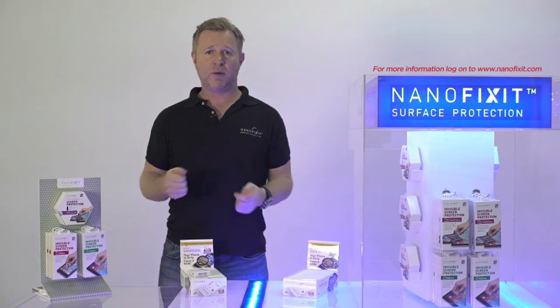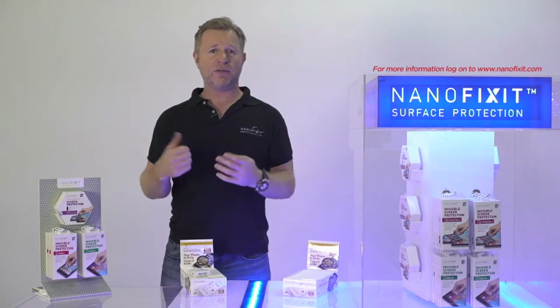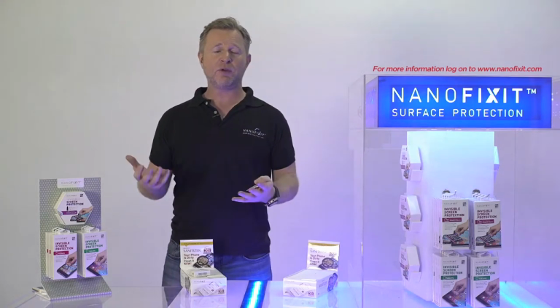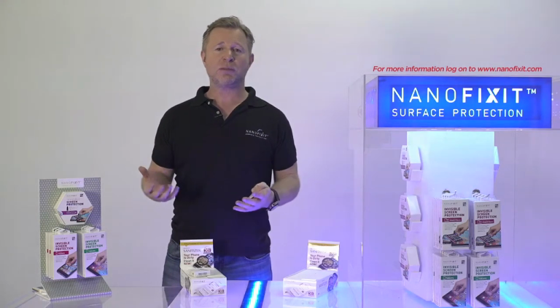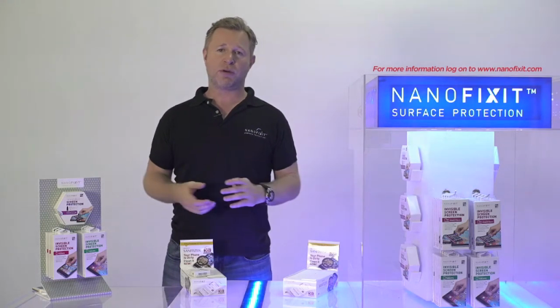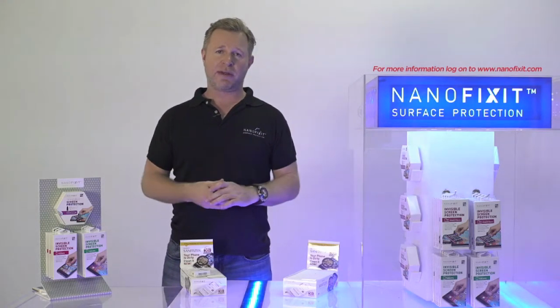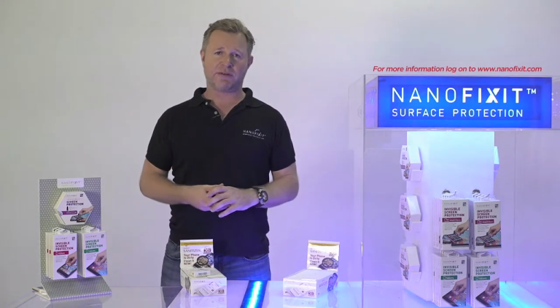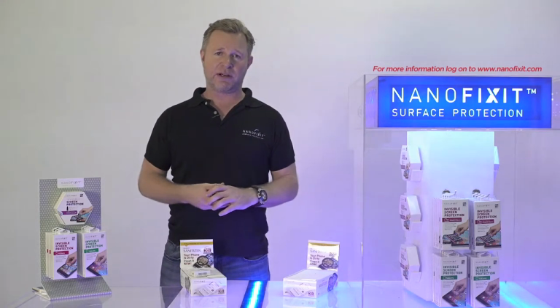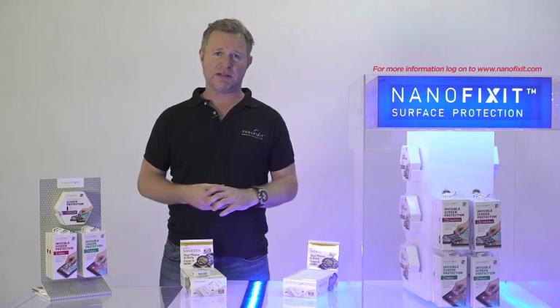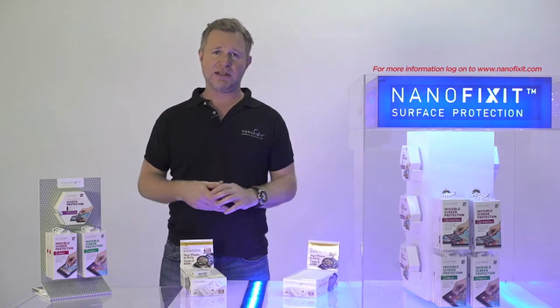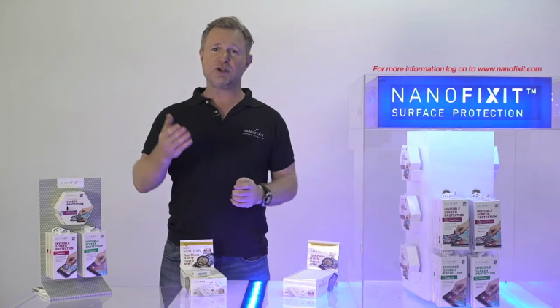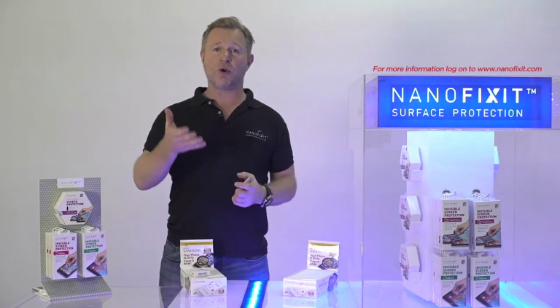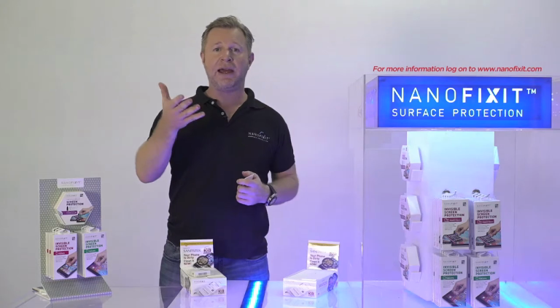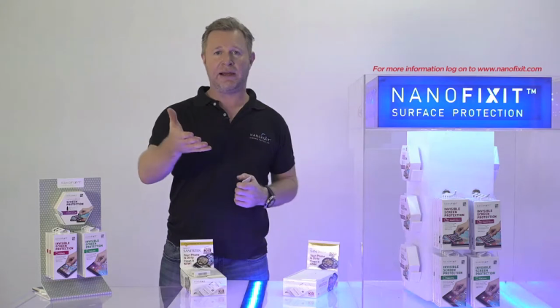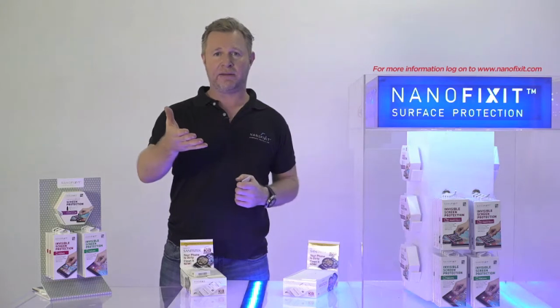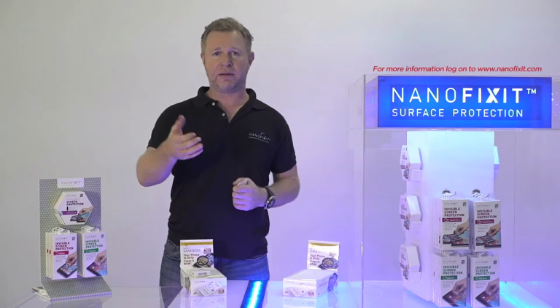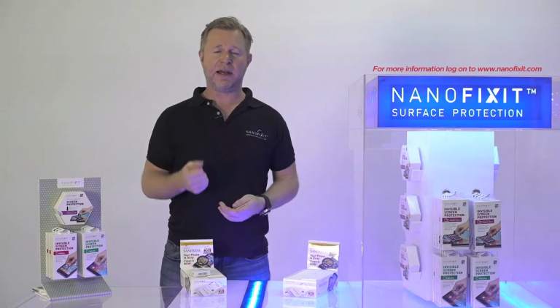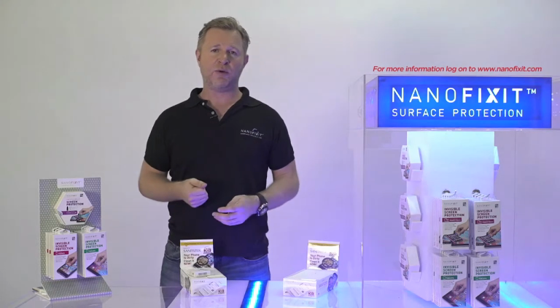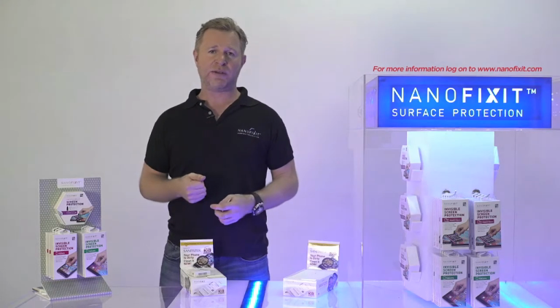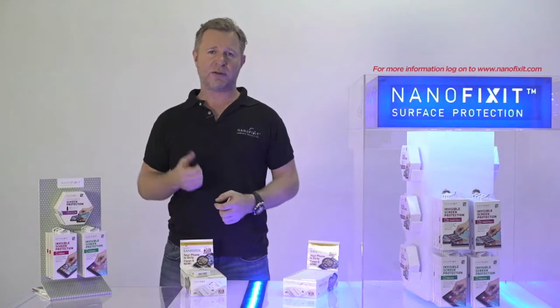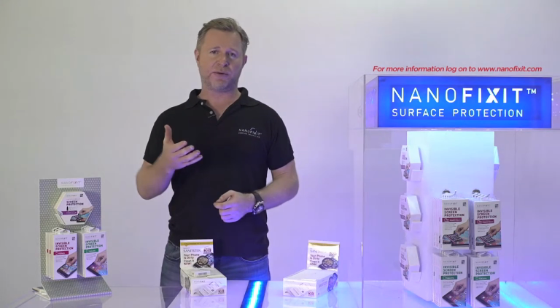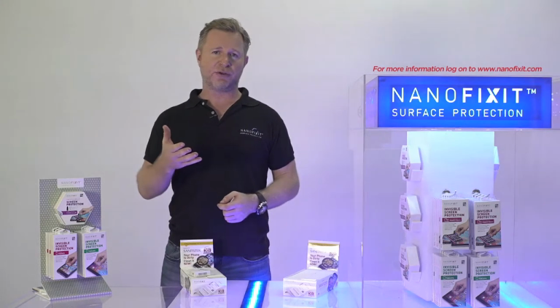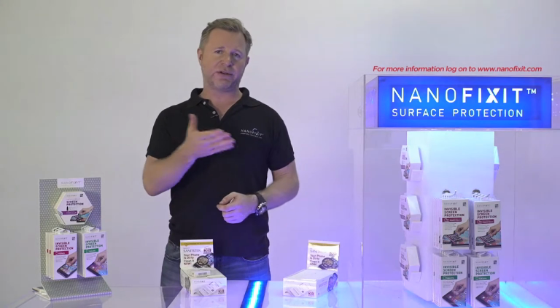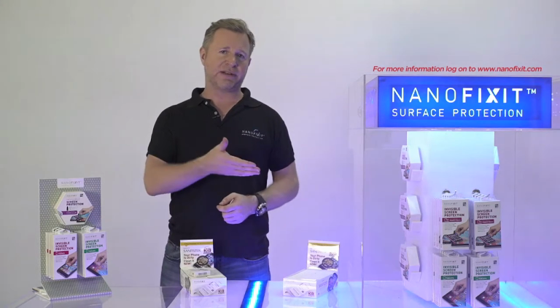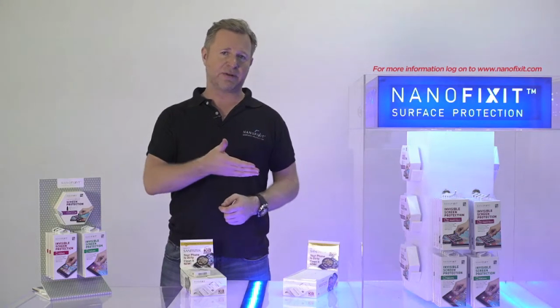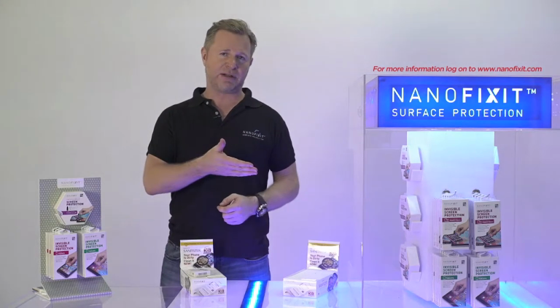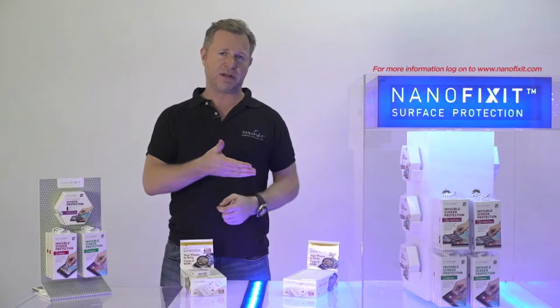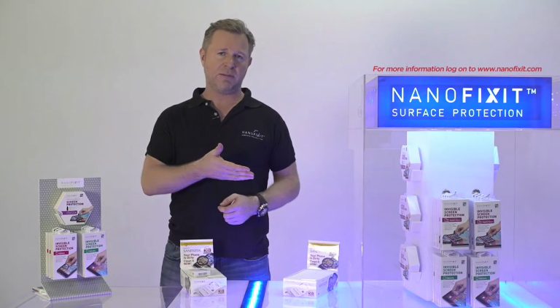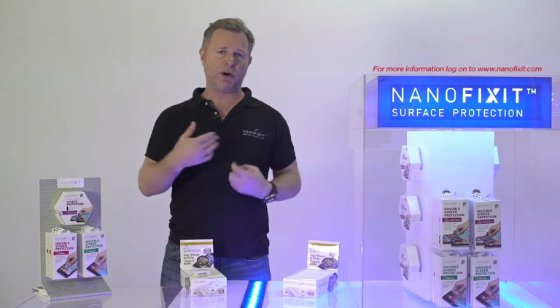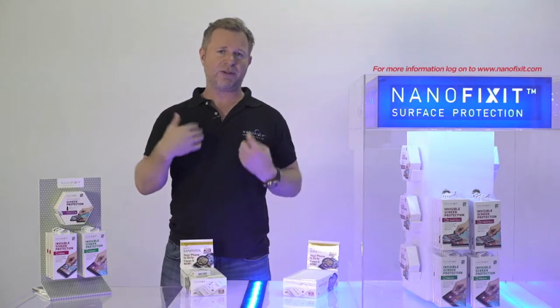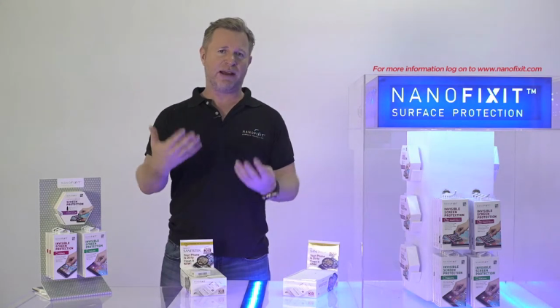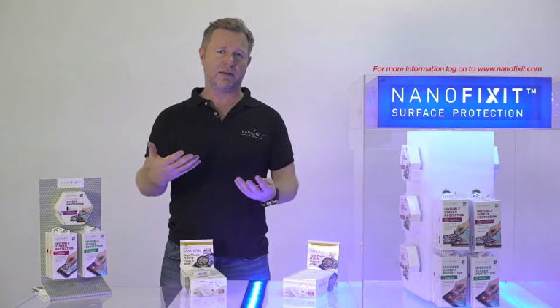One of the most important things for us is your health. Now we fixed your phone so it doesn't get scratched, but what about your health?